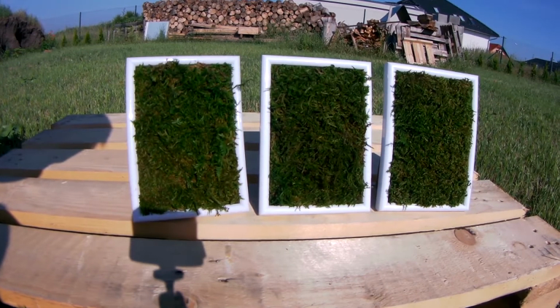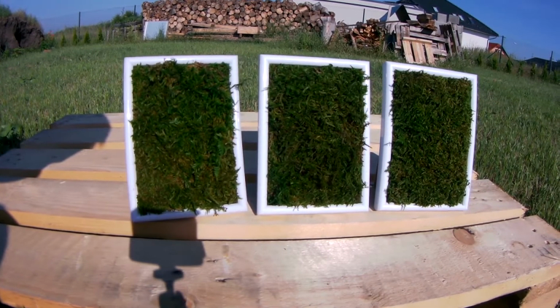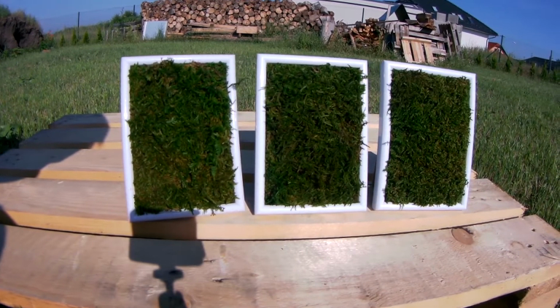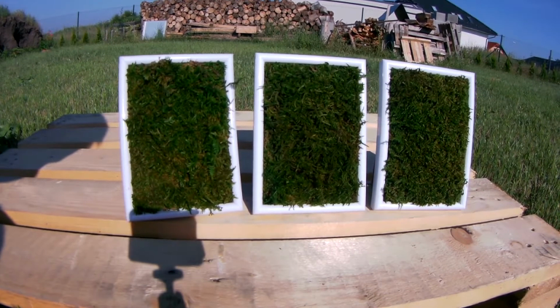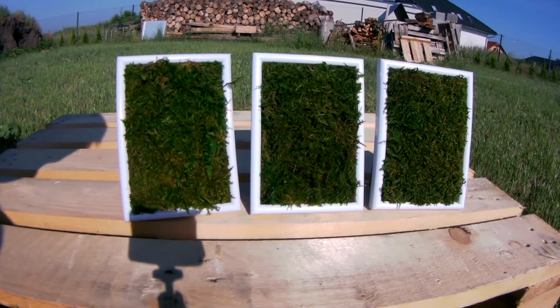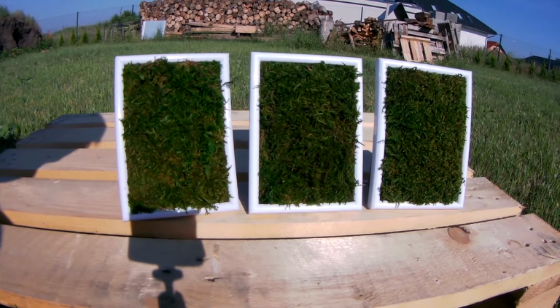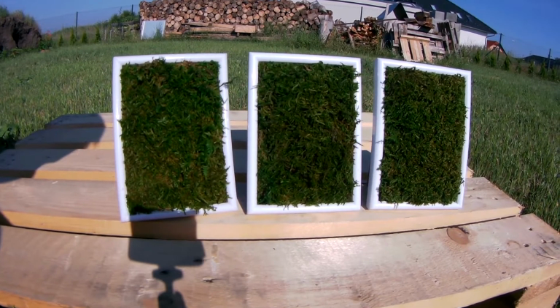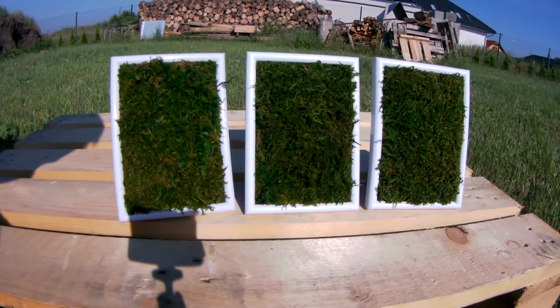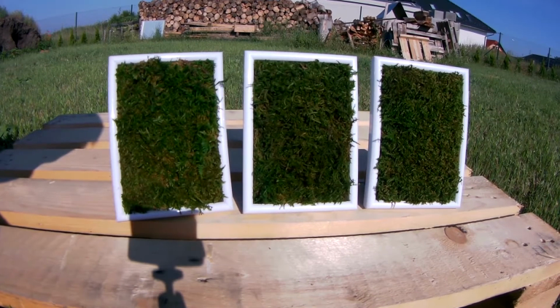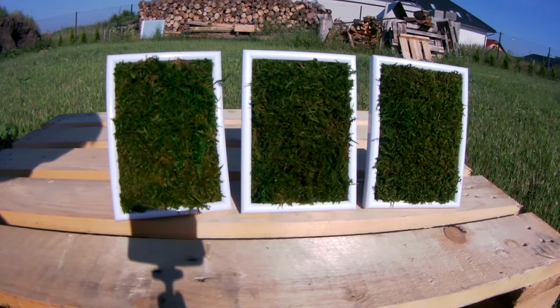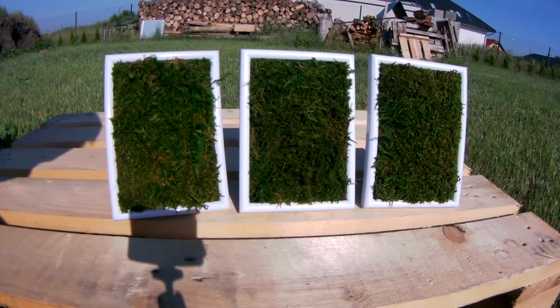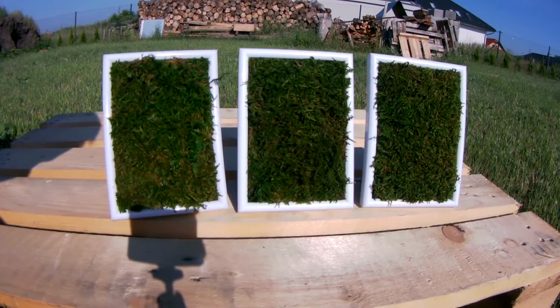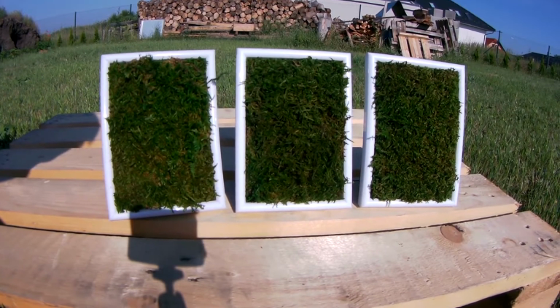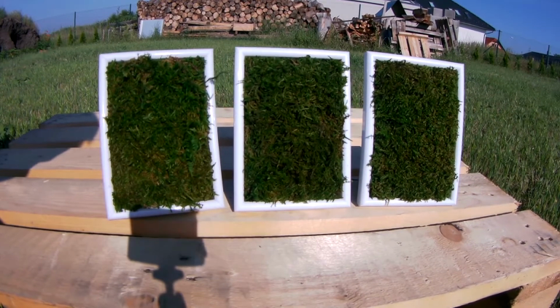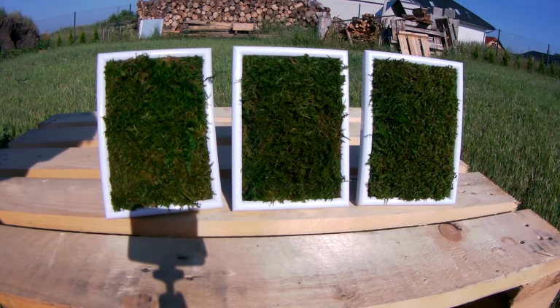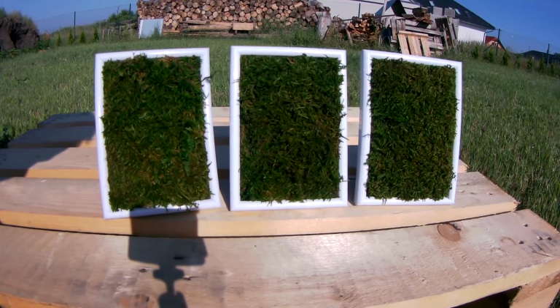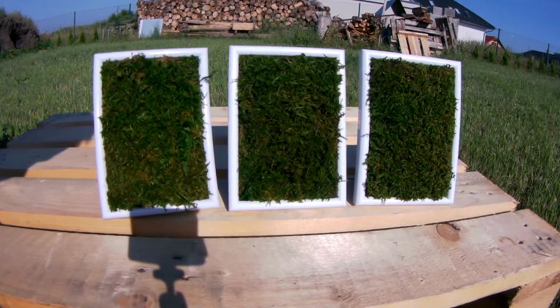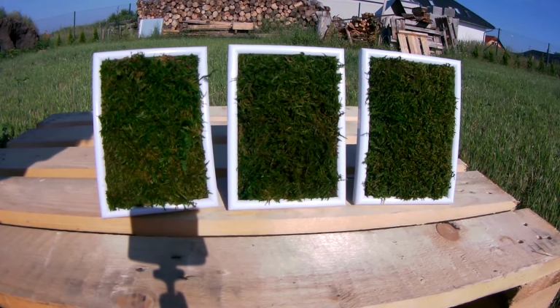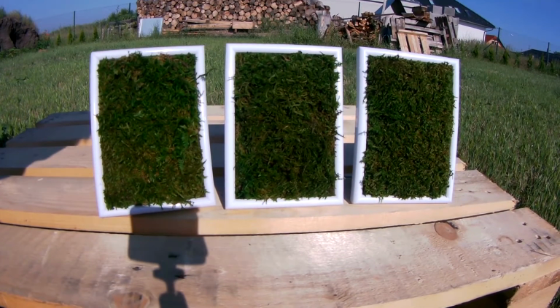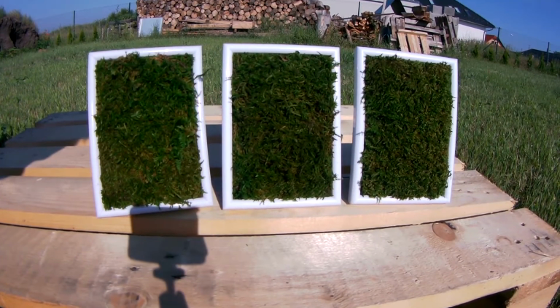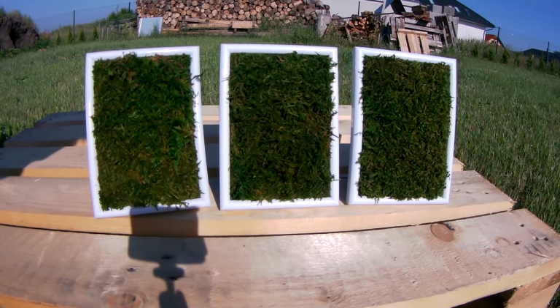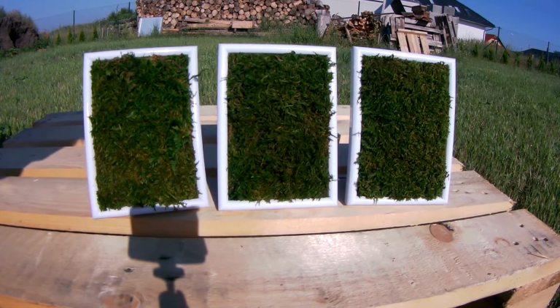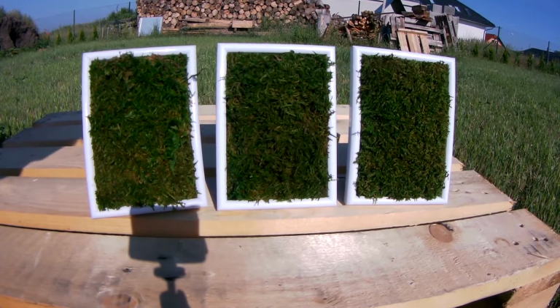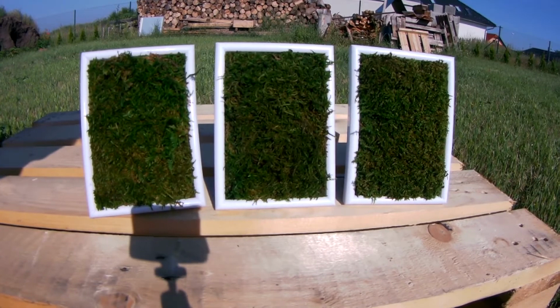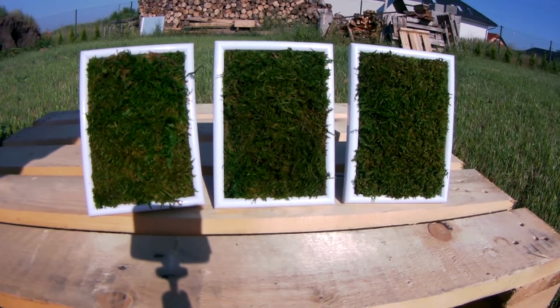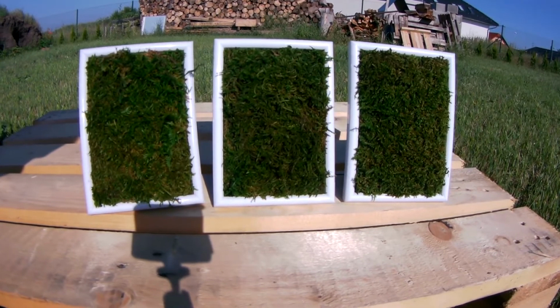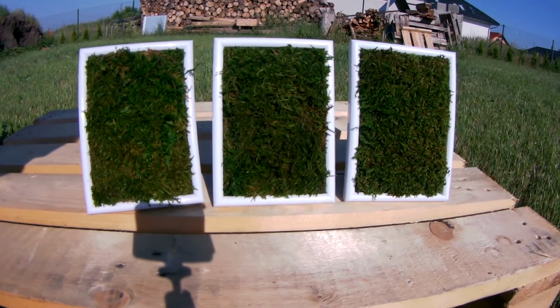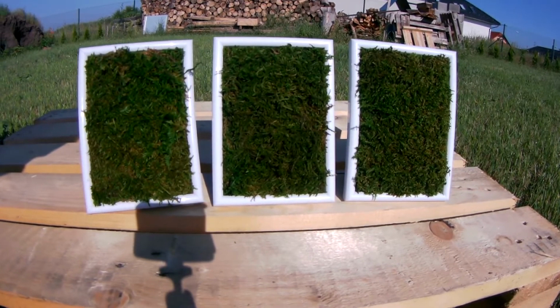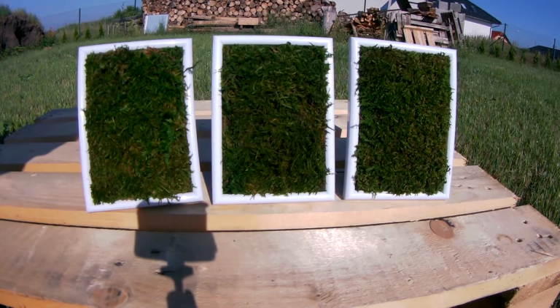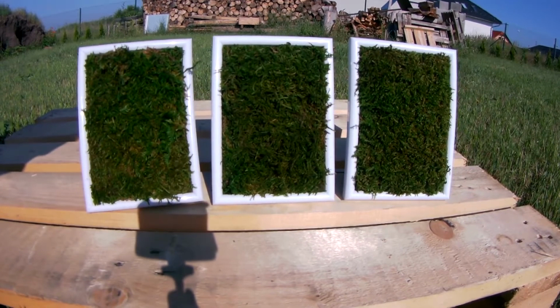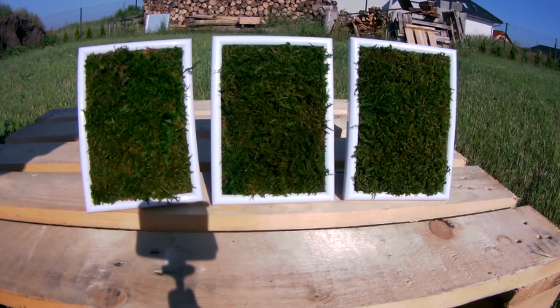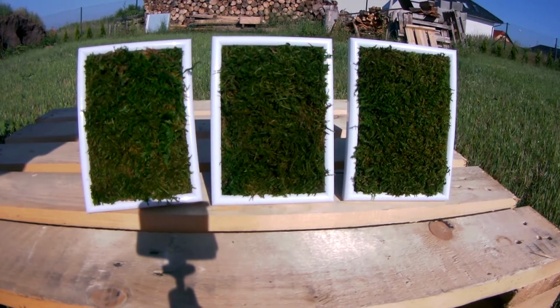Hello everybody! In this video I am going to show you how I made this living green picture.